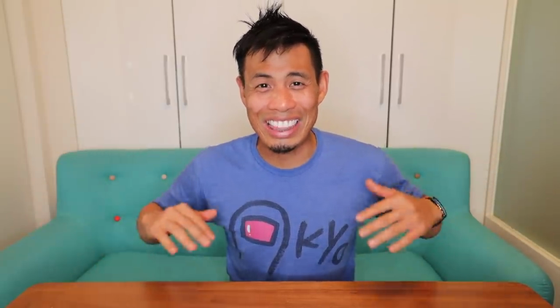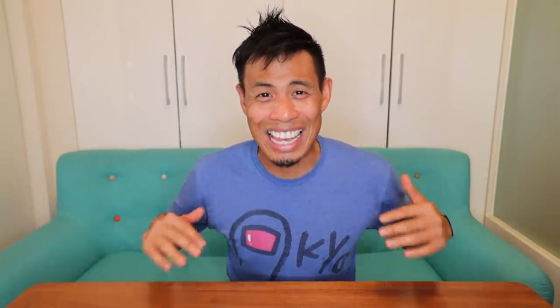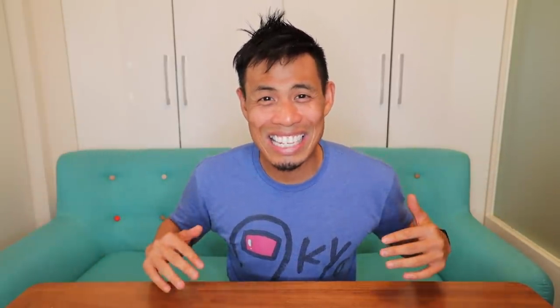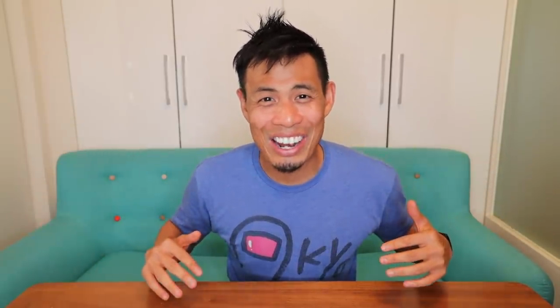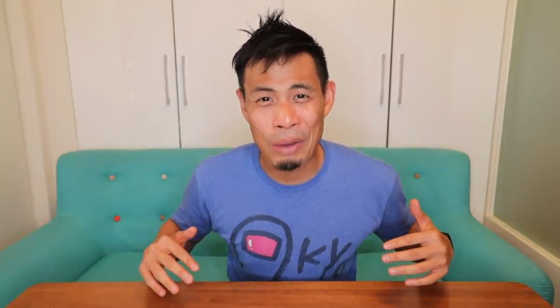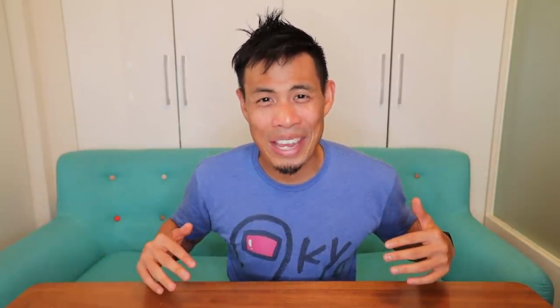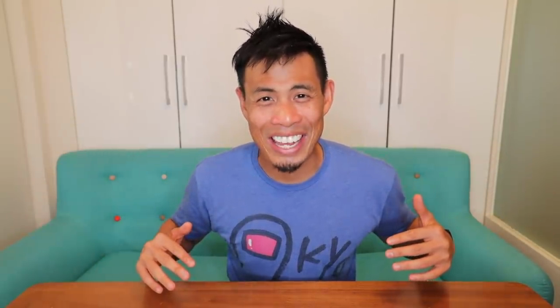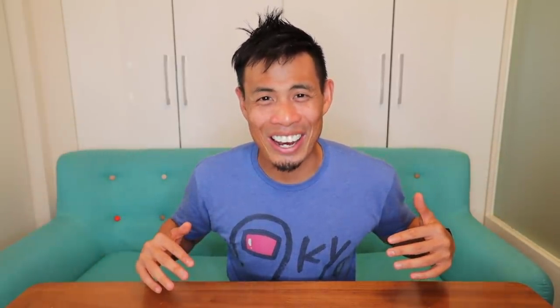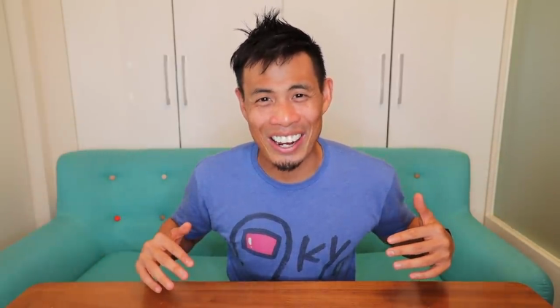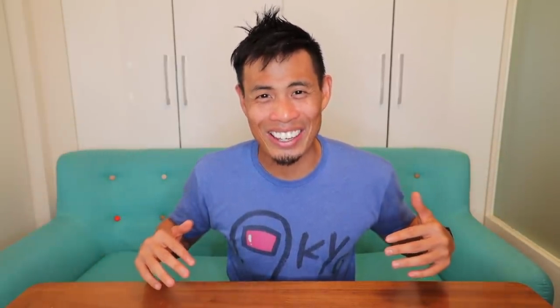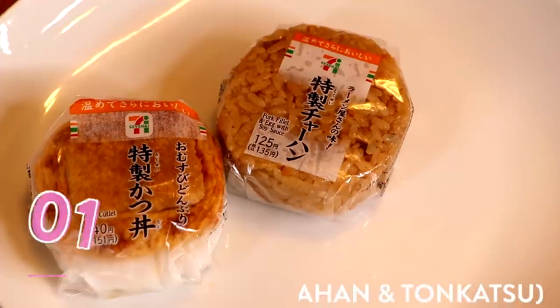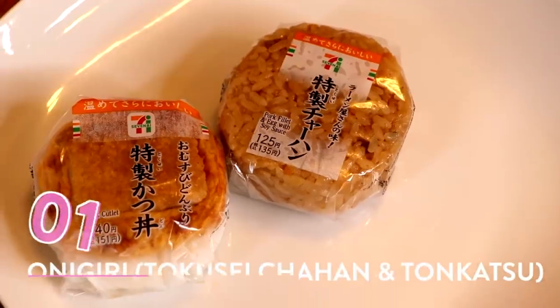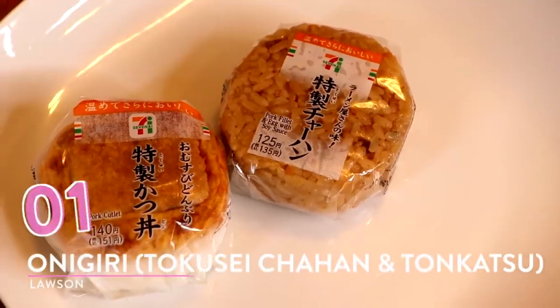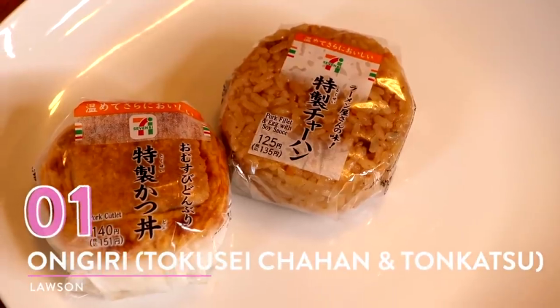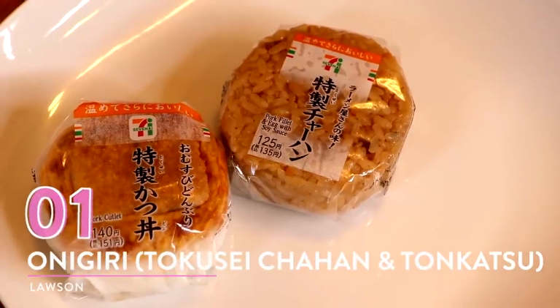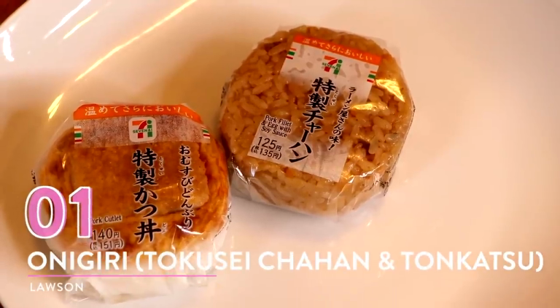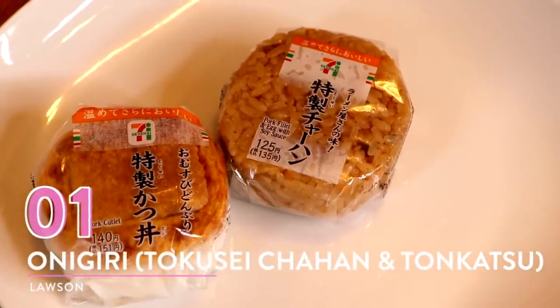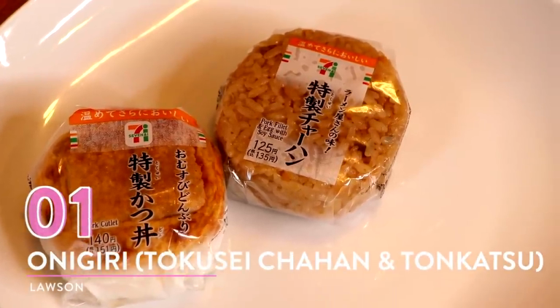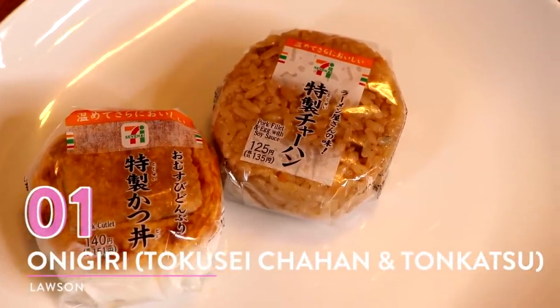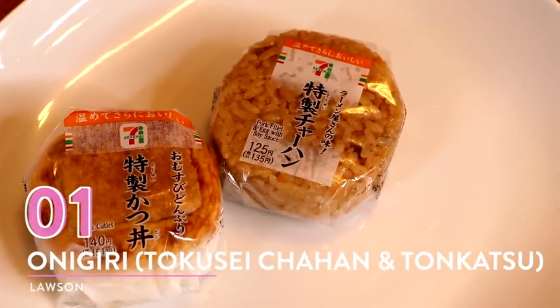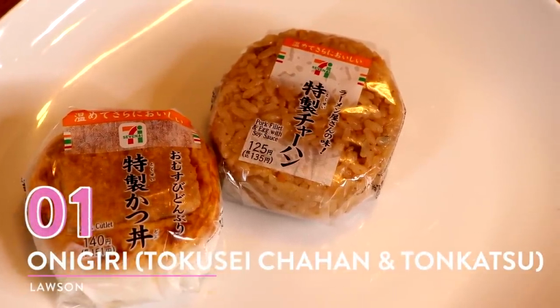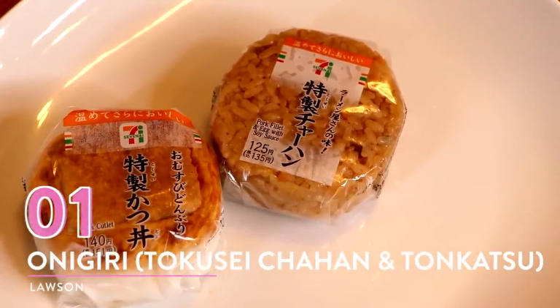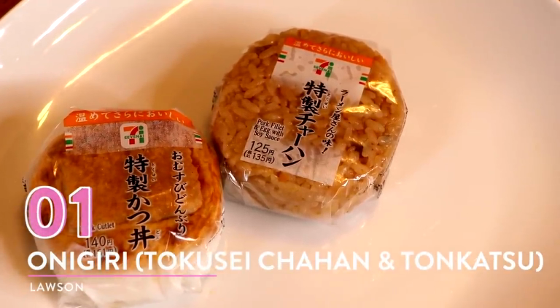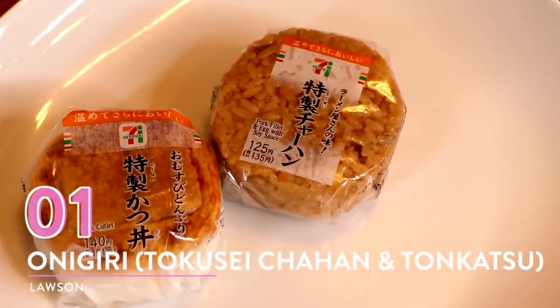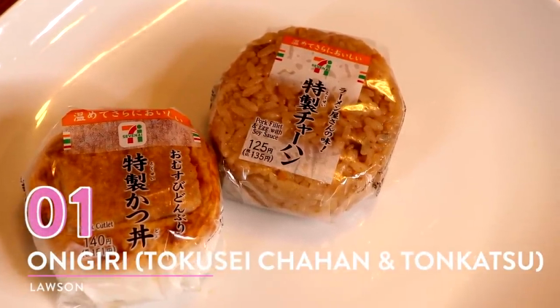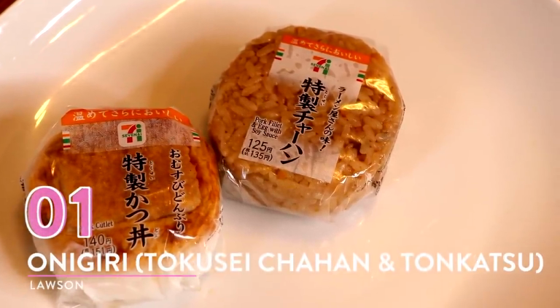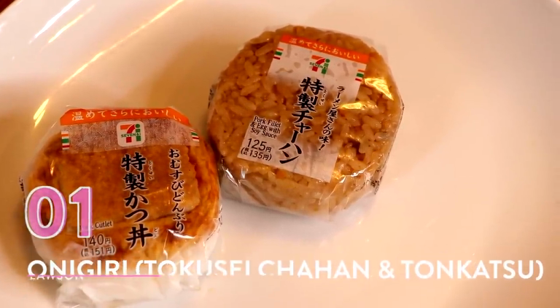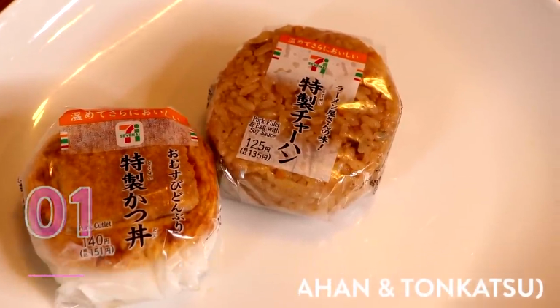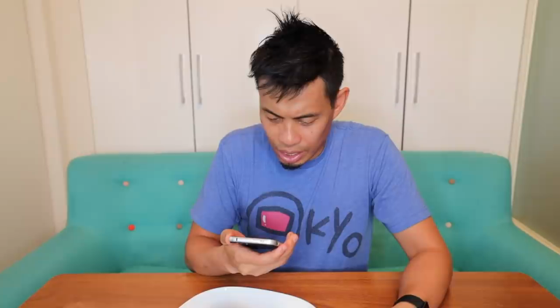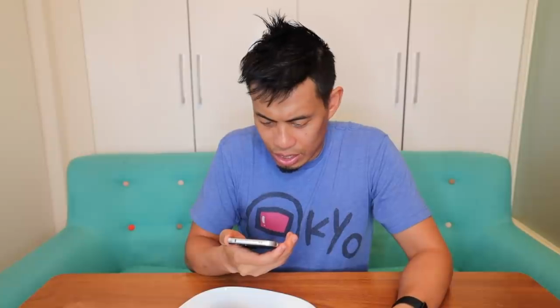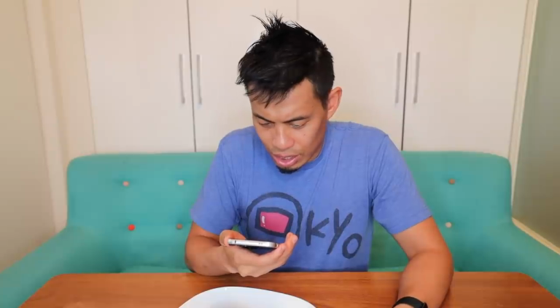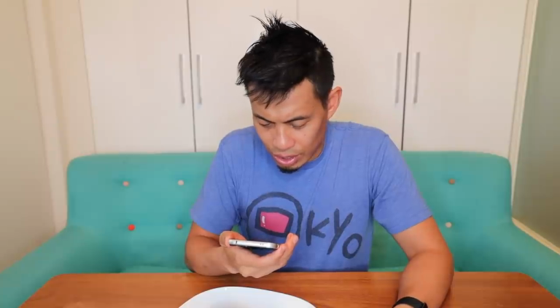Let's get our convenient on. Number one: onigiri from Lawson — tokusei chahan and tonkatsu.